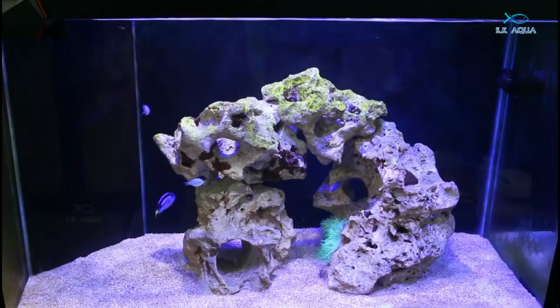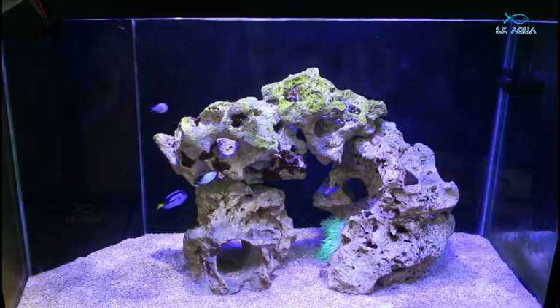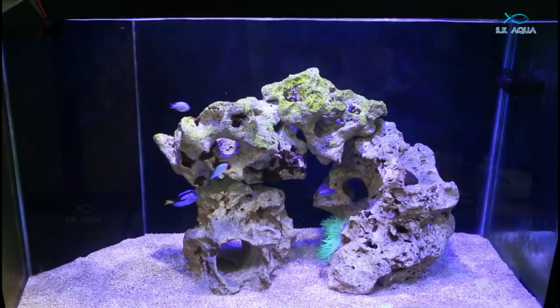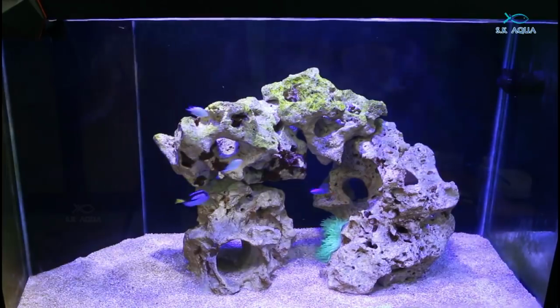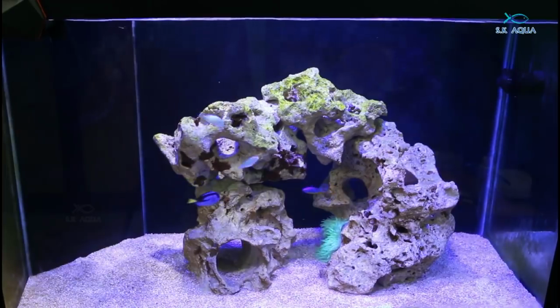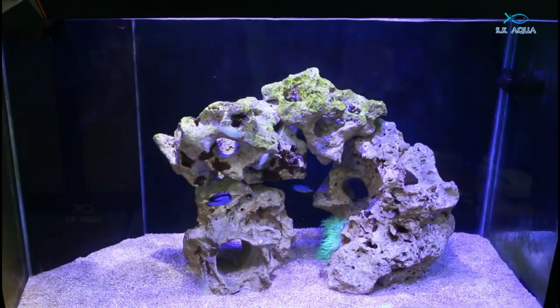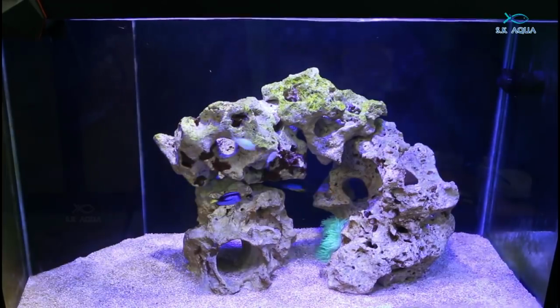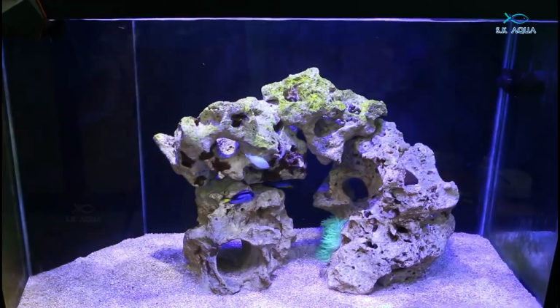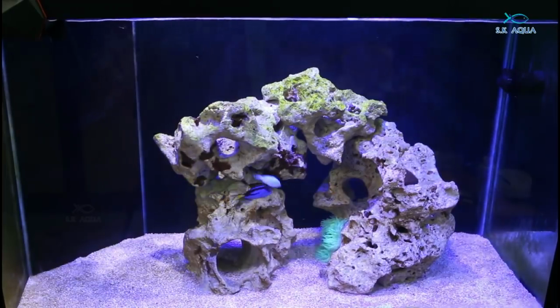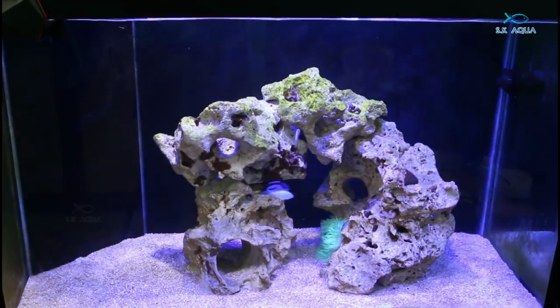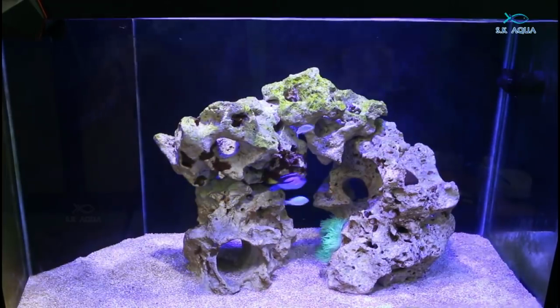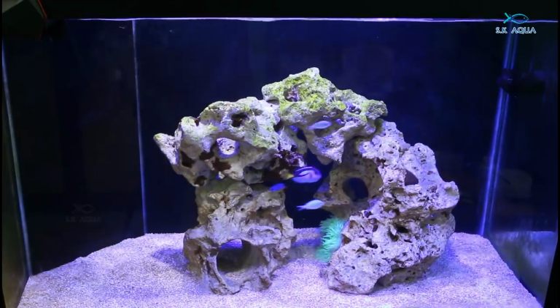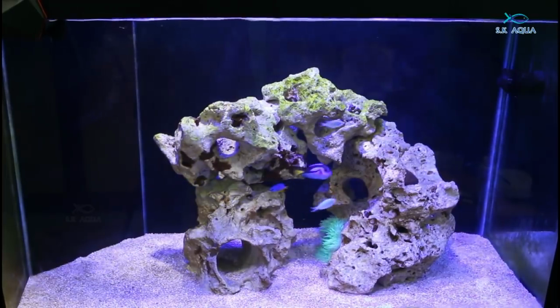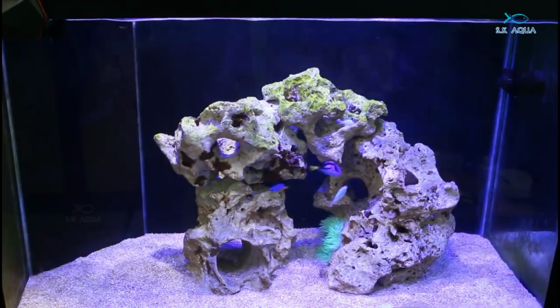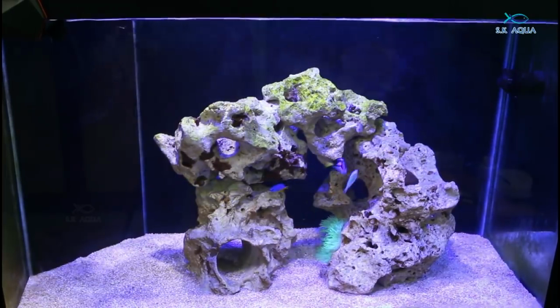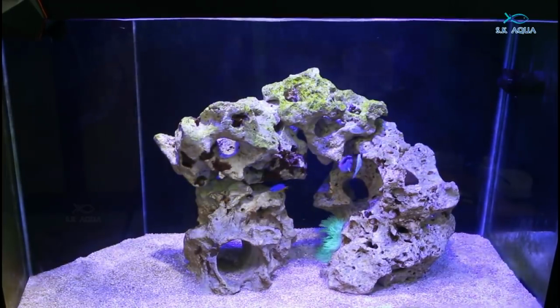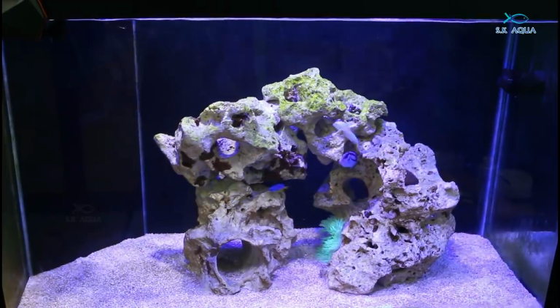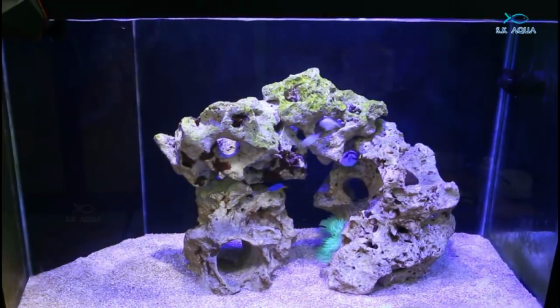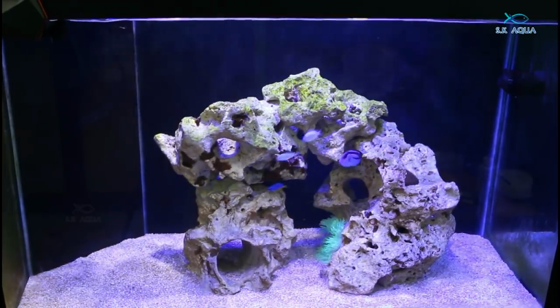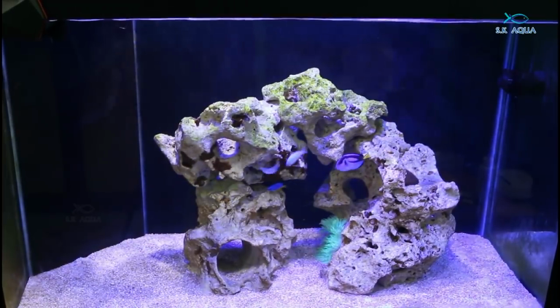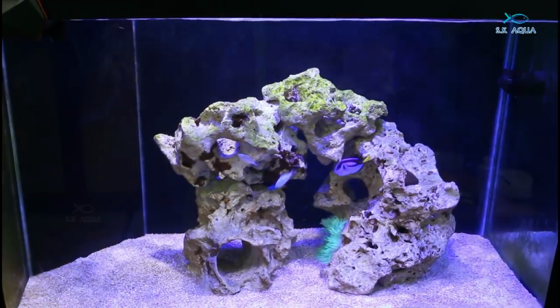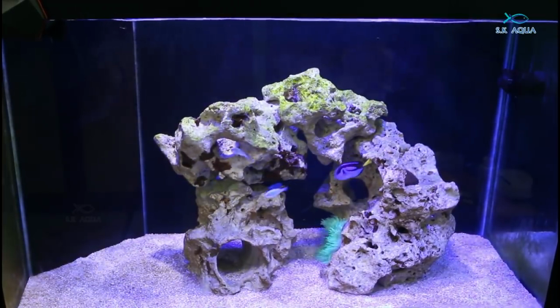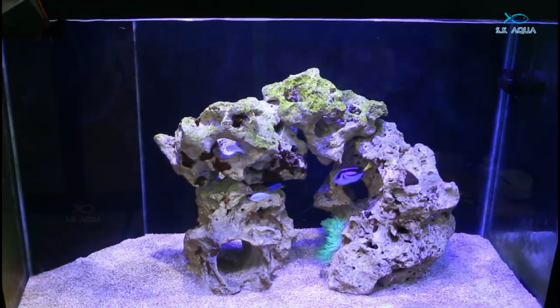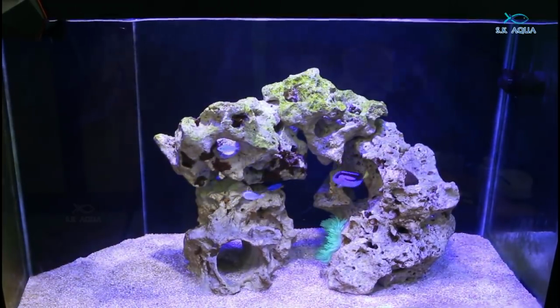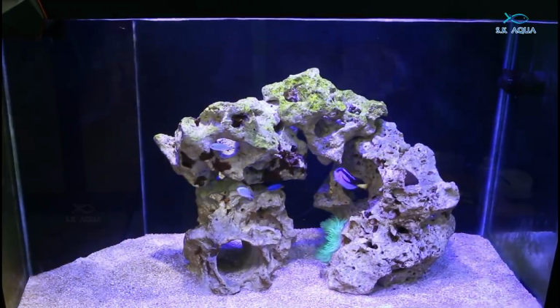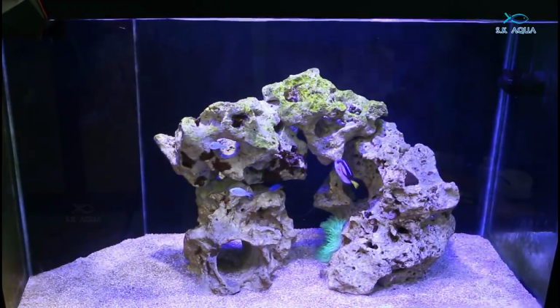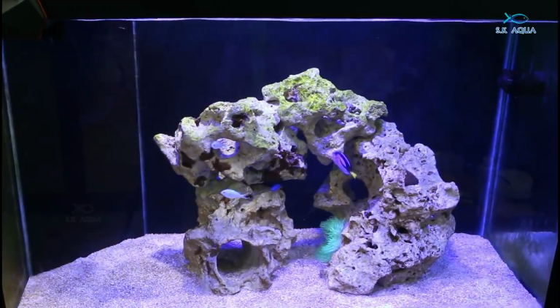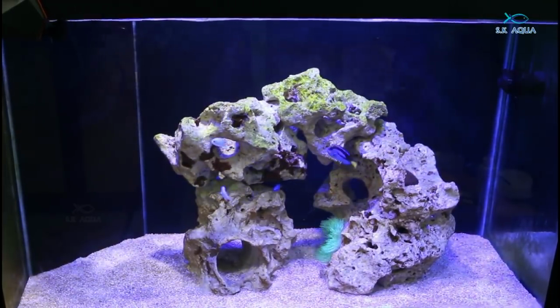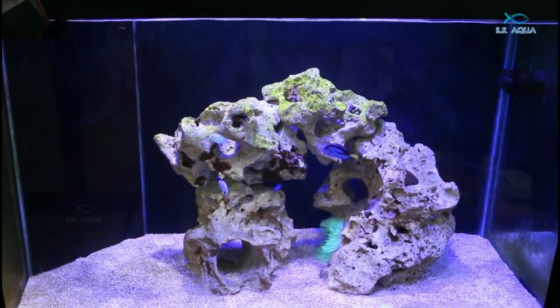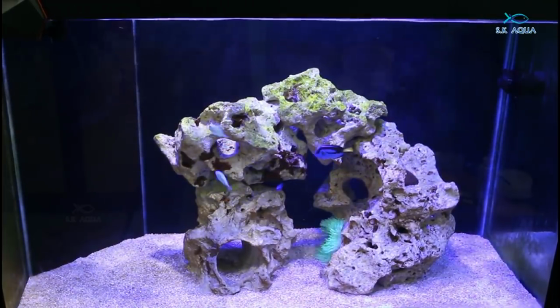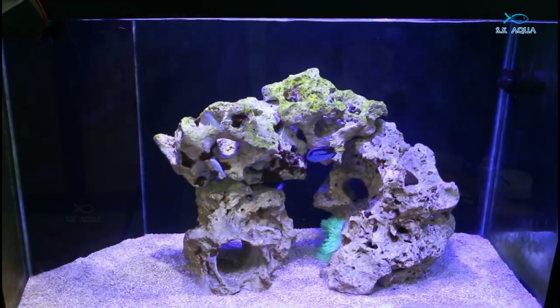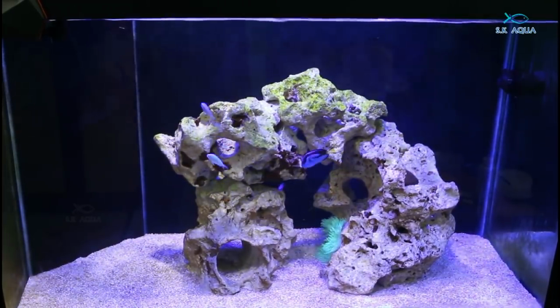Now it's a green algae starter. It's a little bit live.